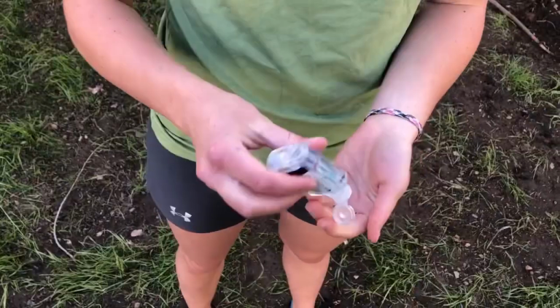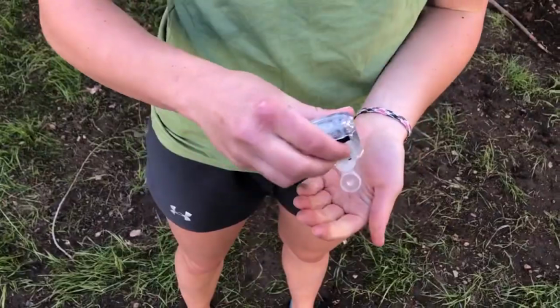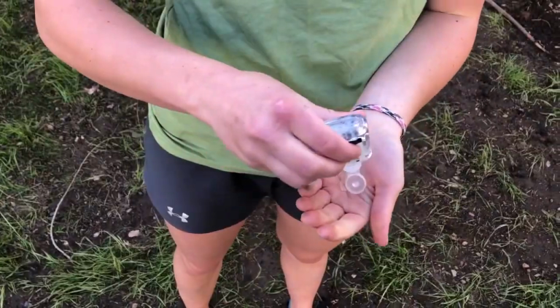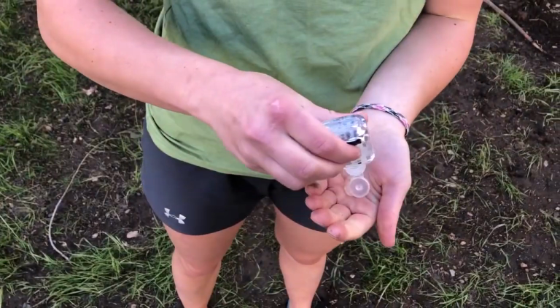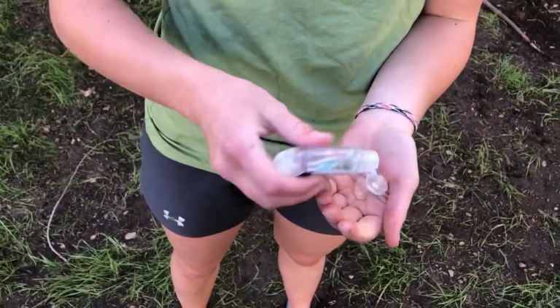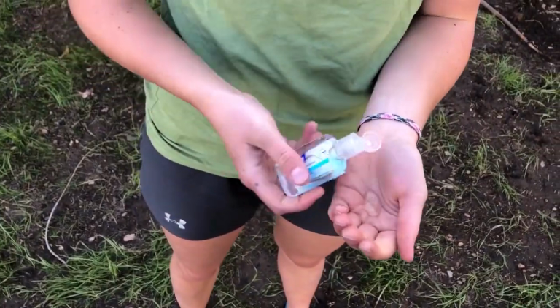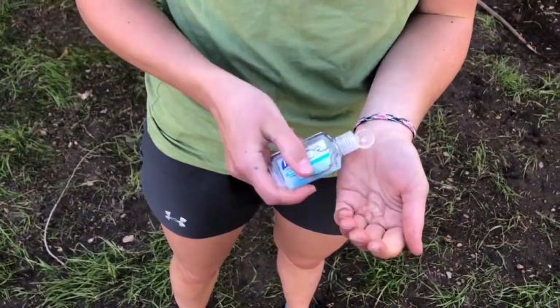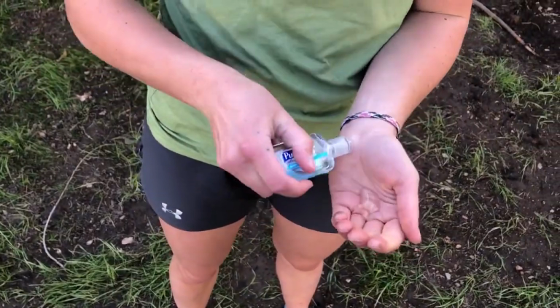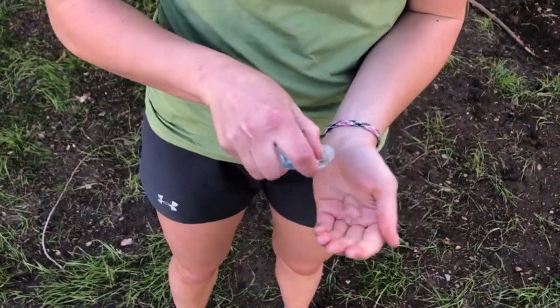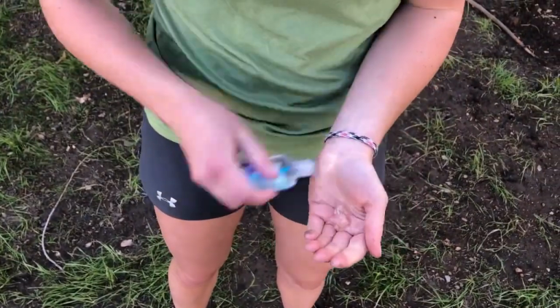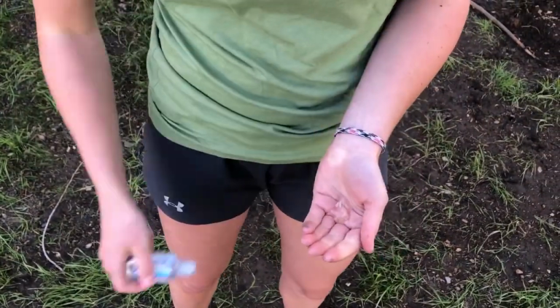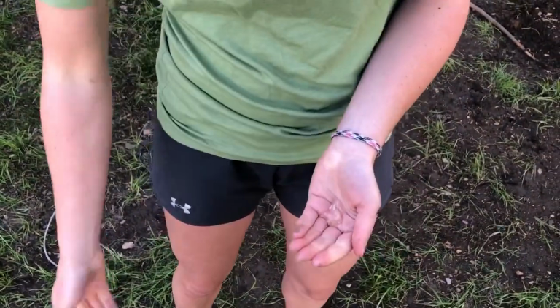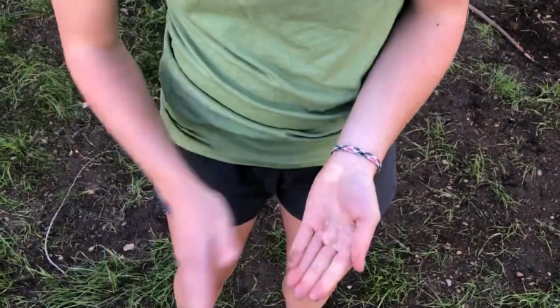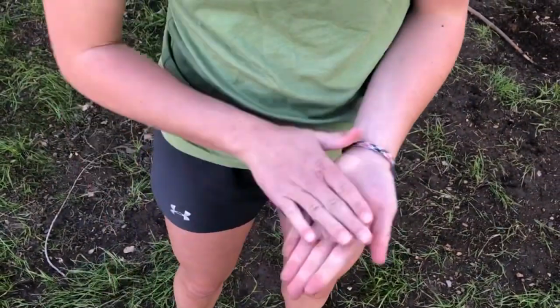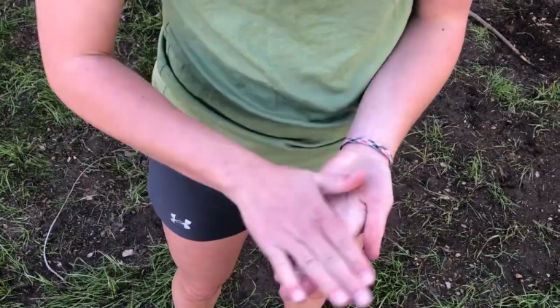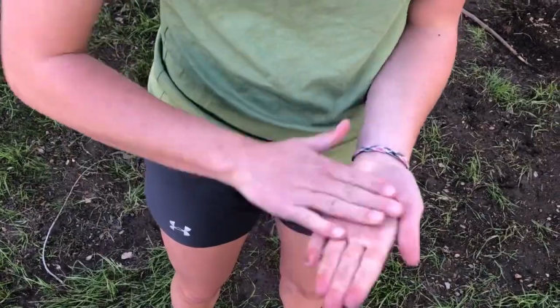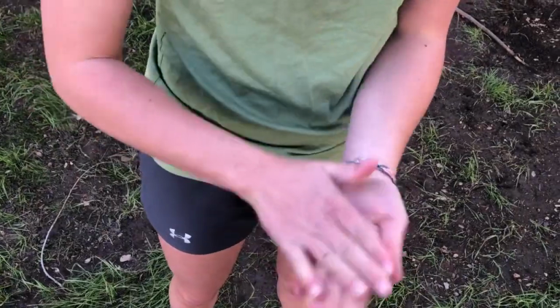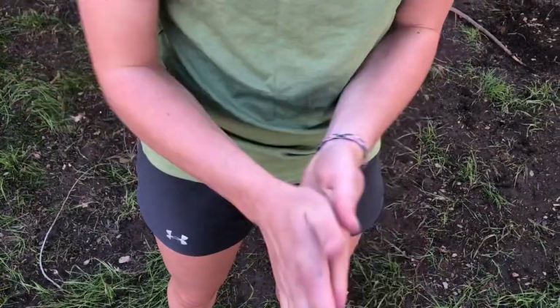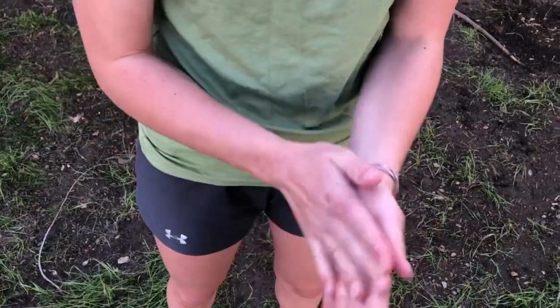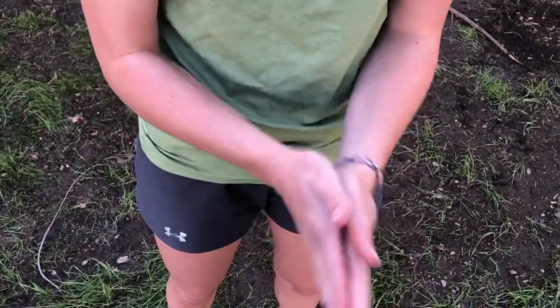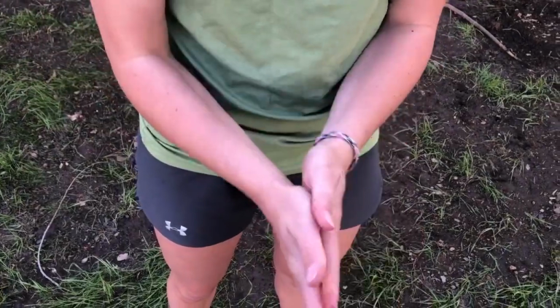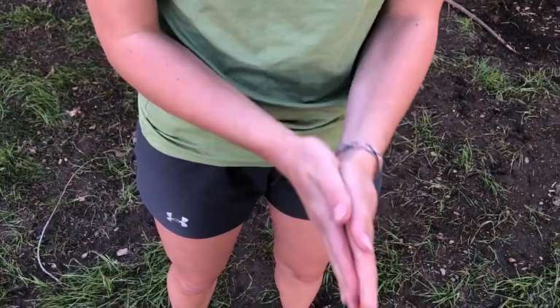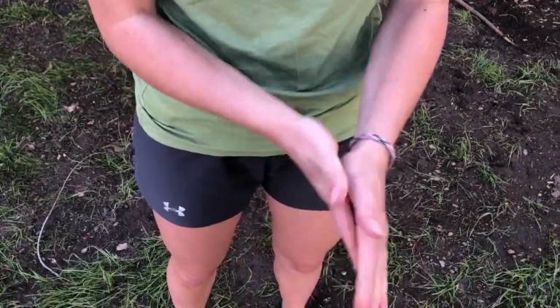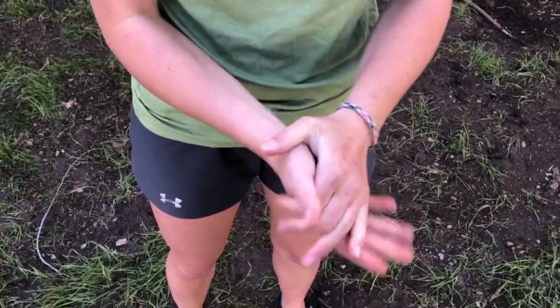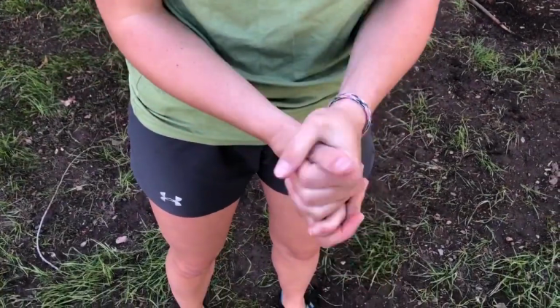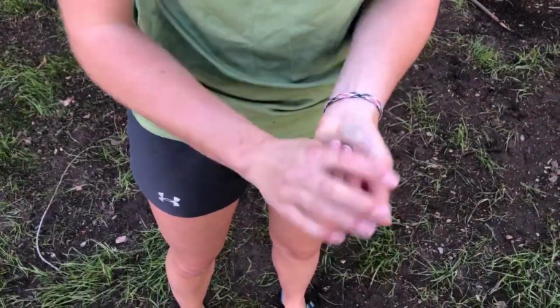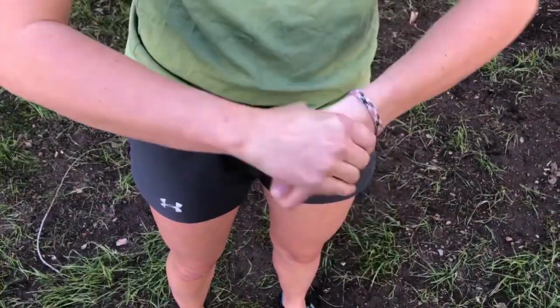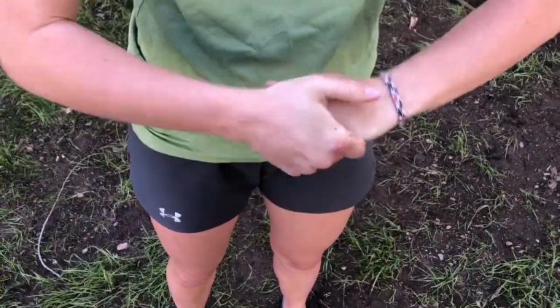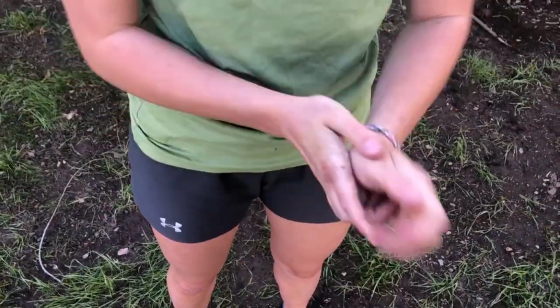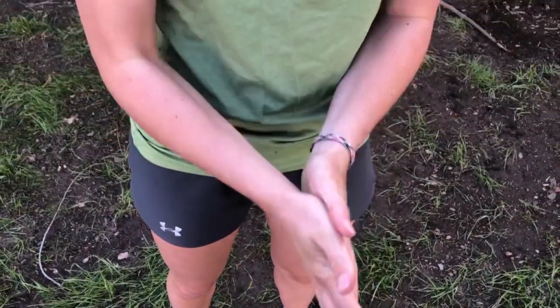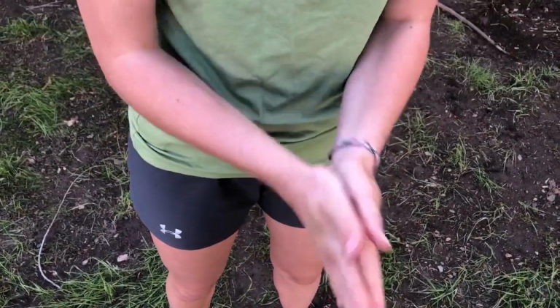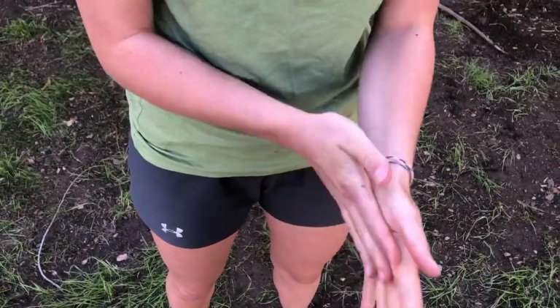When you're done, you're going to want to use hand sanitizer, scrubbing vigorously.